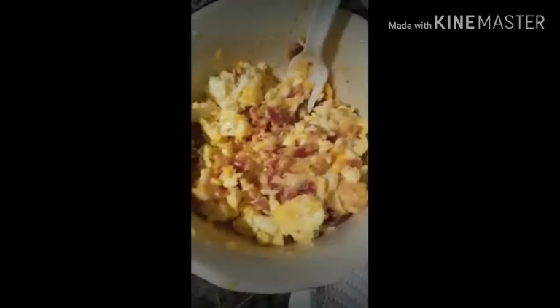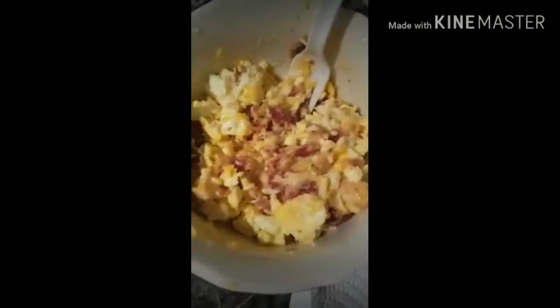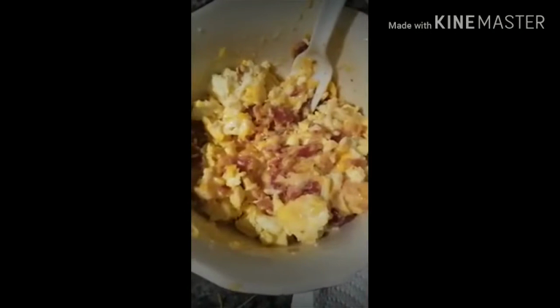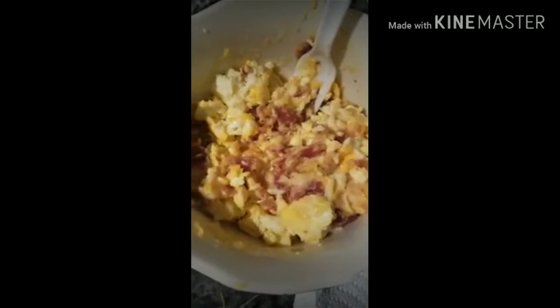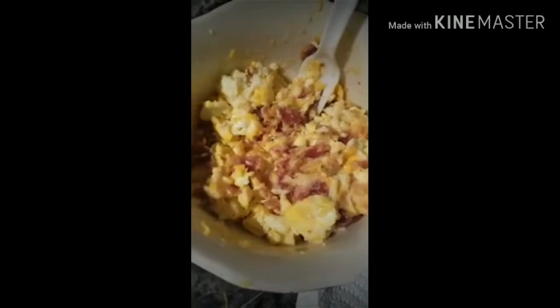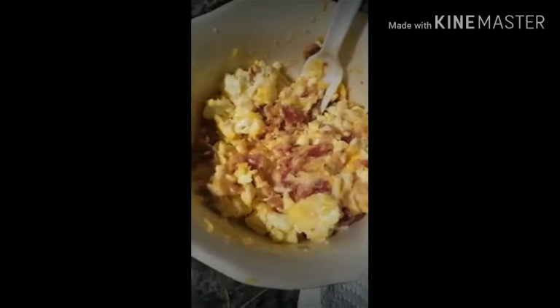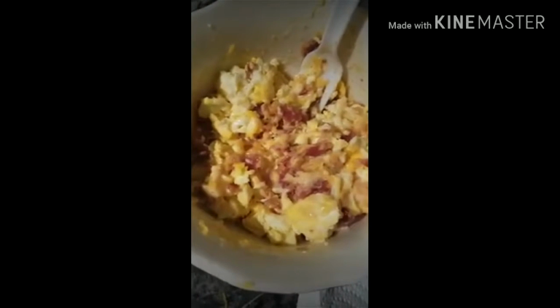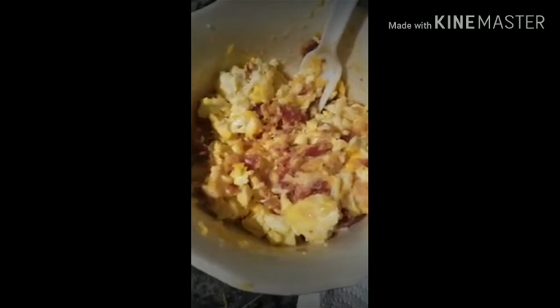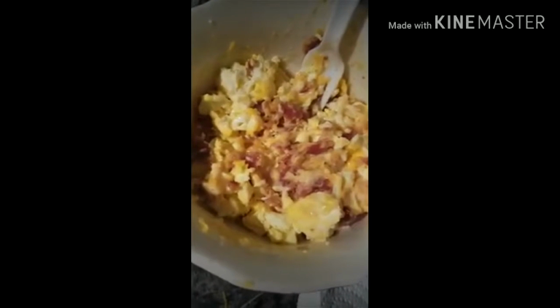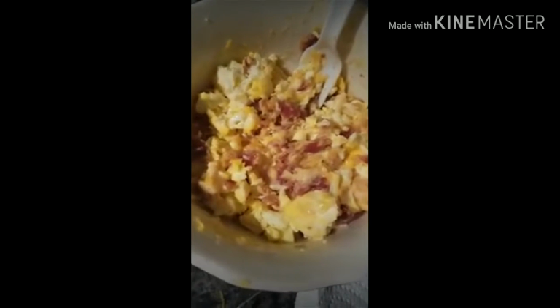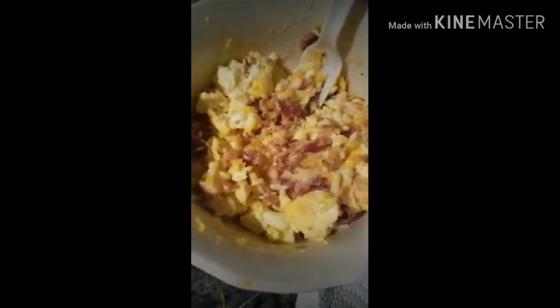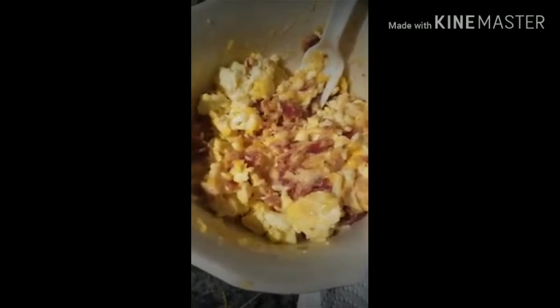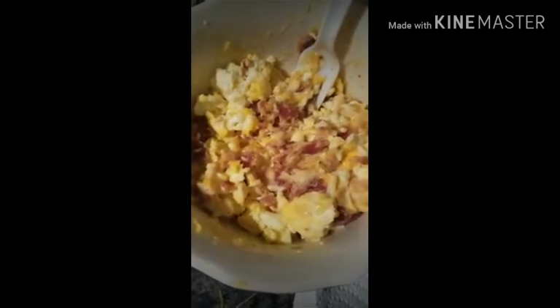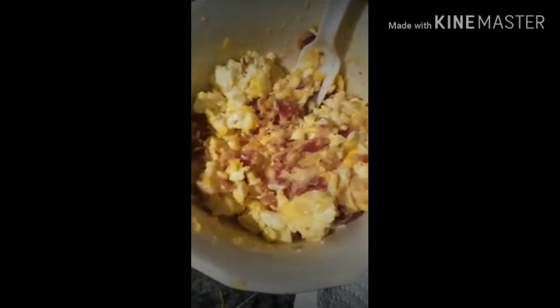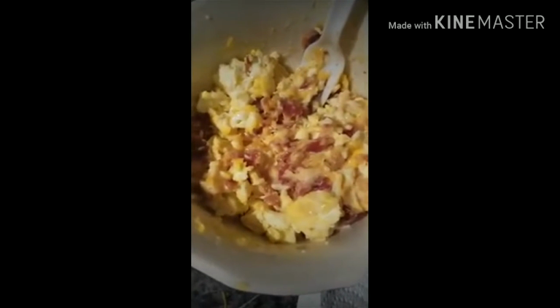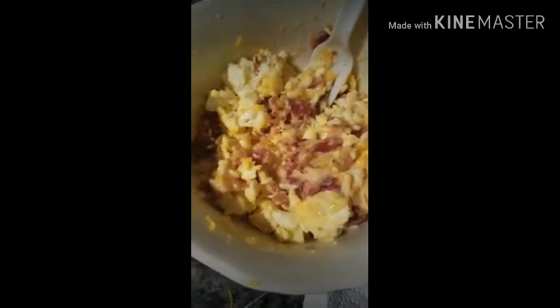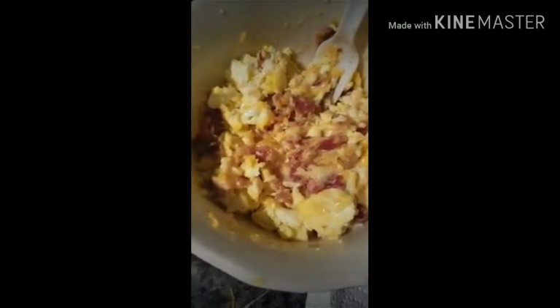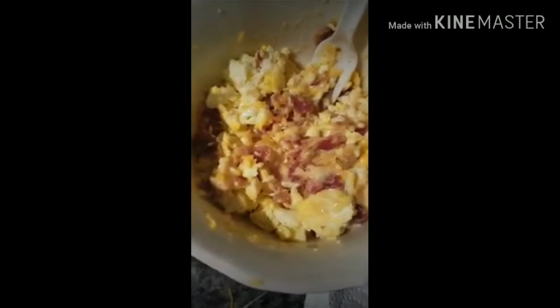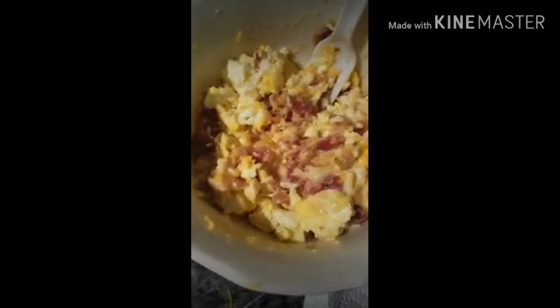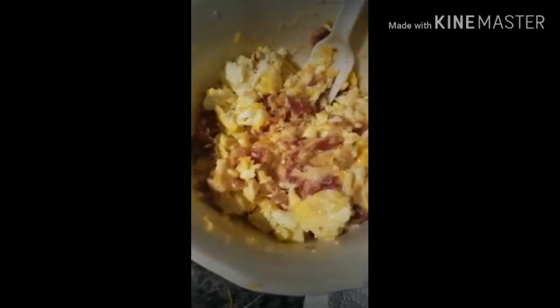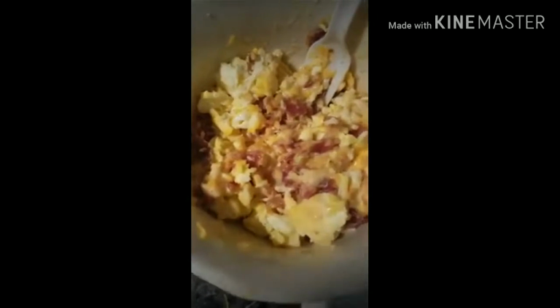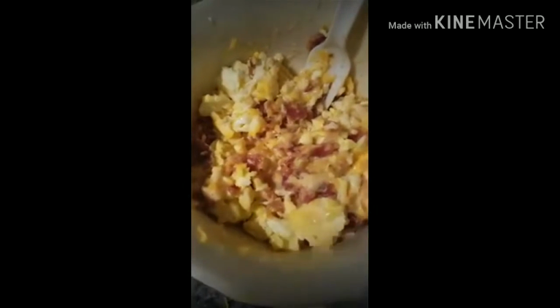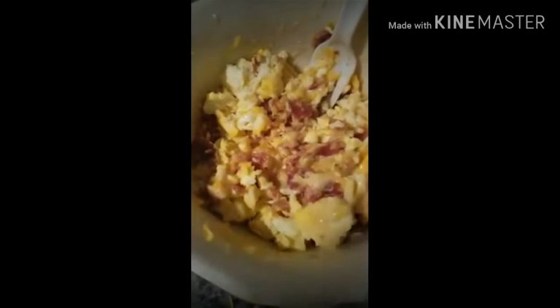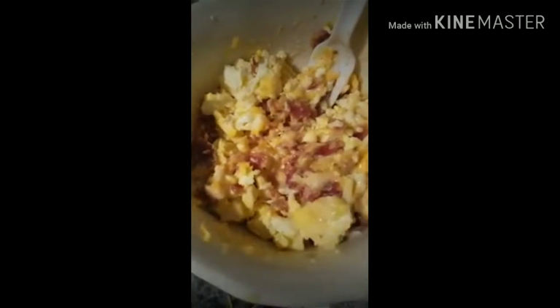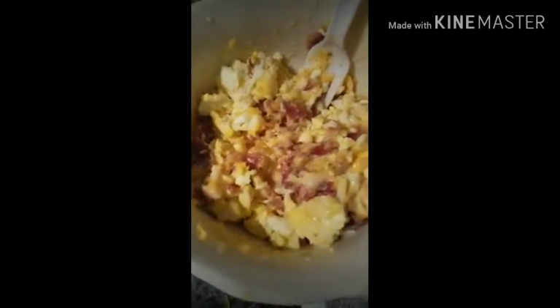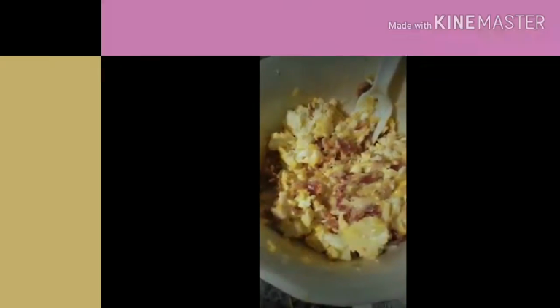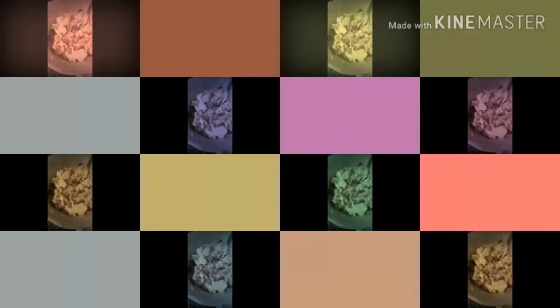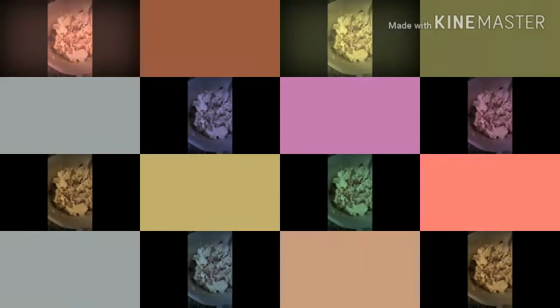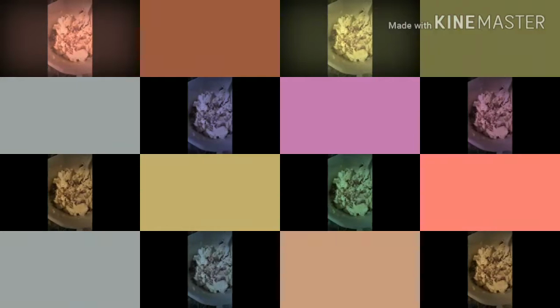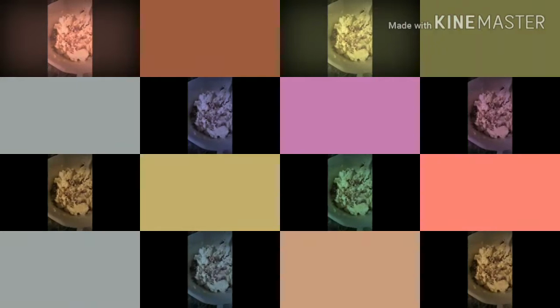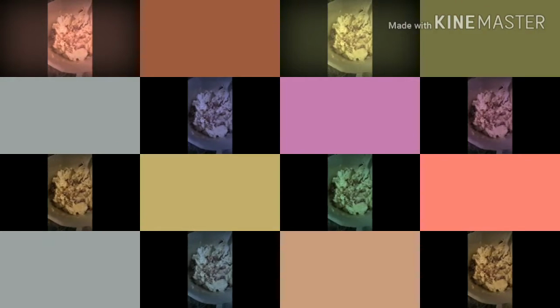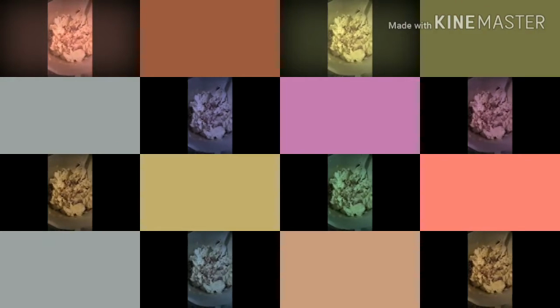I'll probably skip lunch because I'll have the bulletproof coffee, and then for dinner.